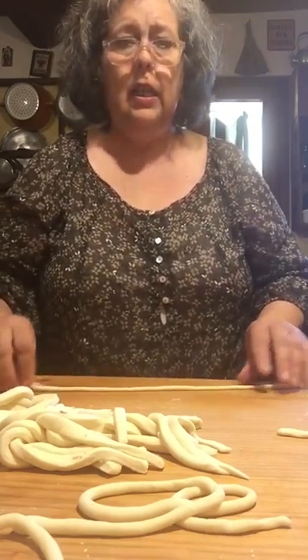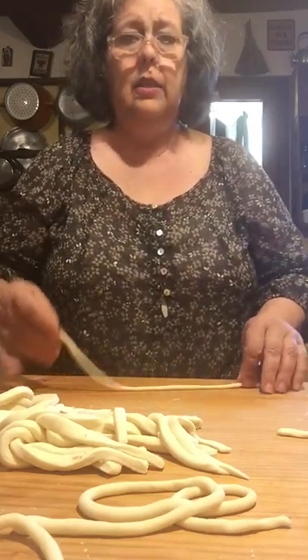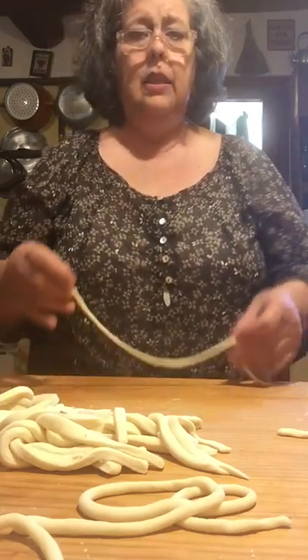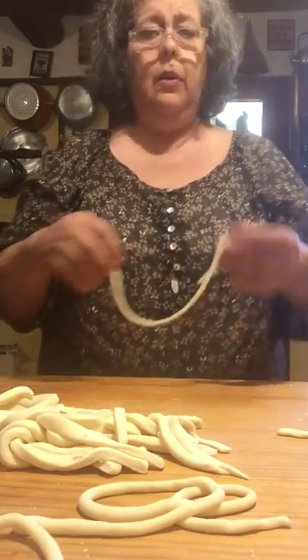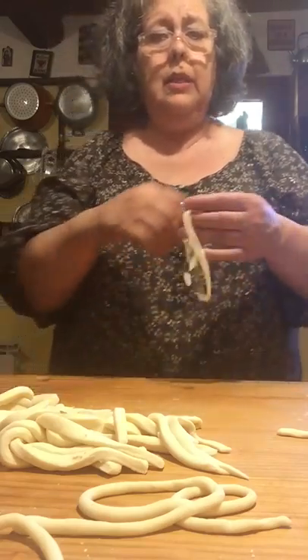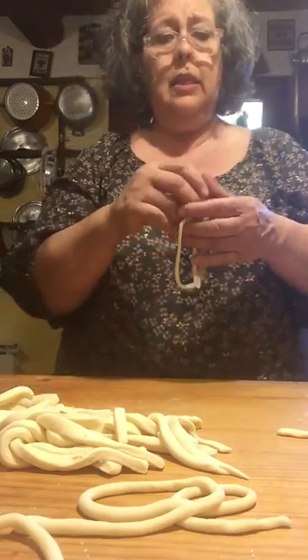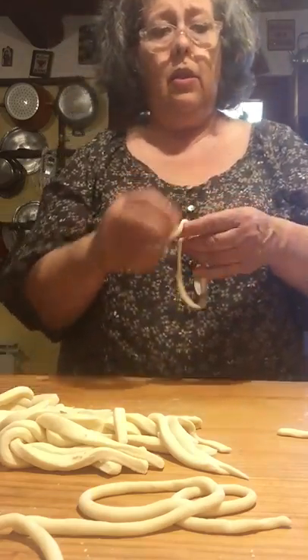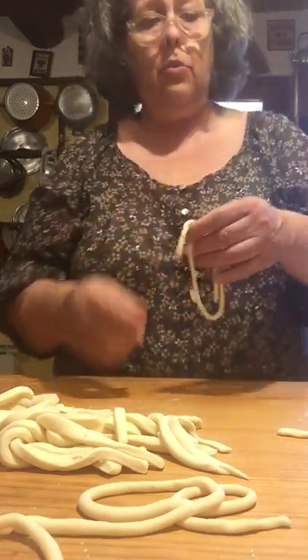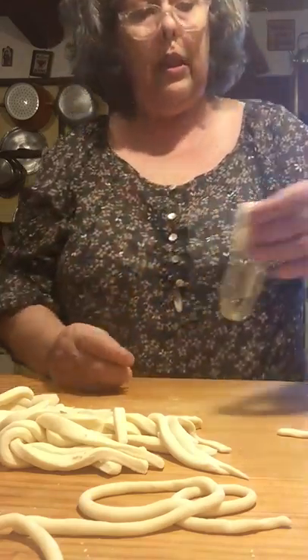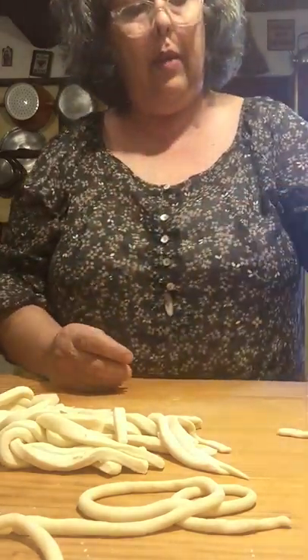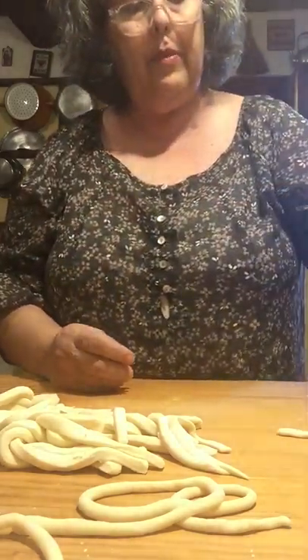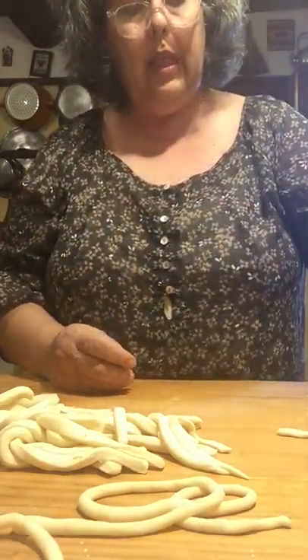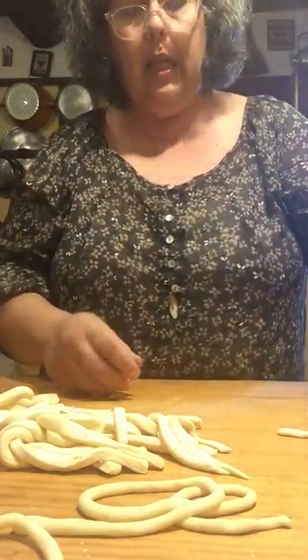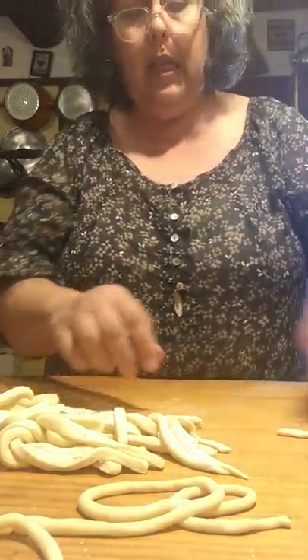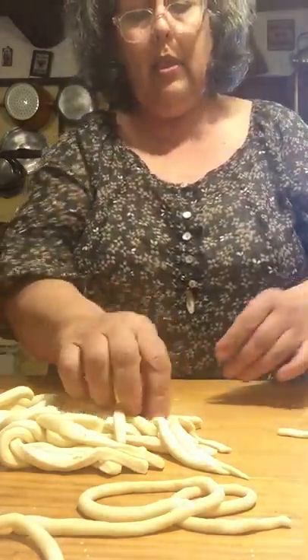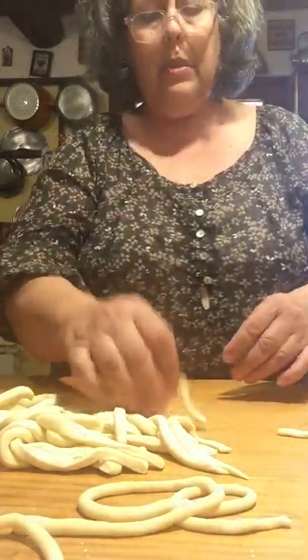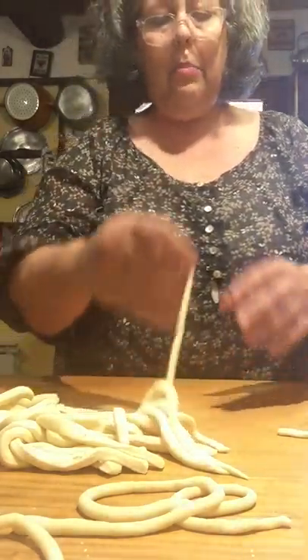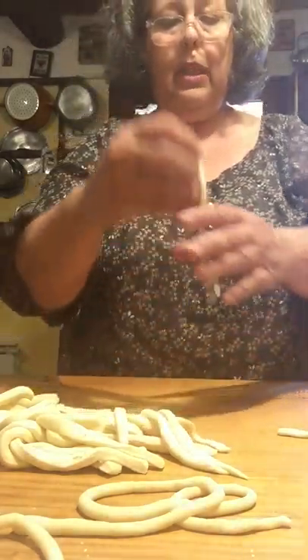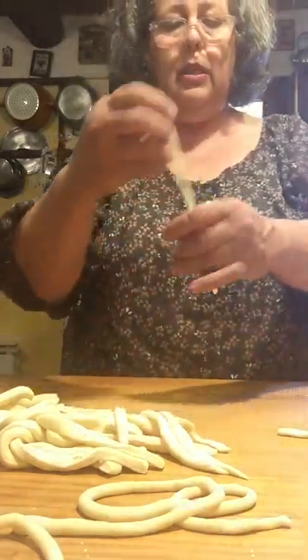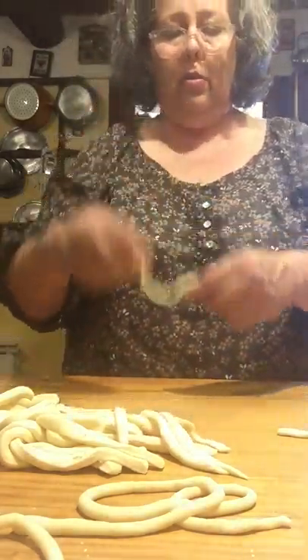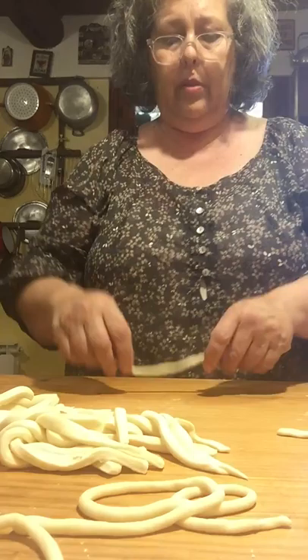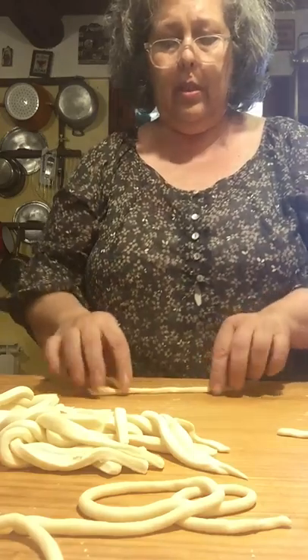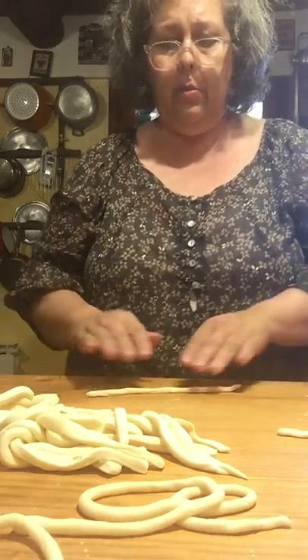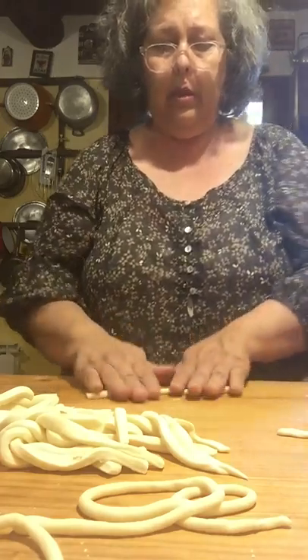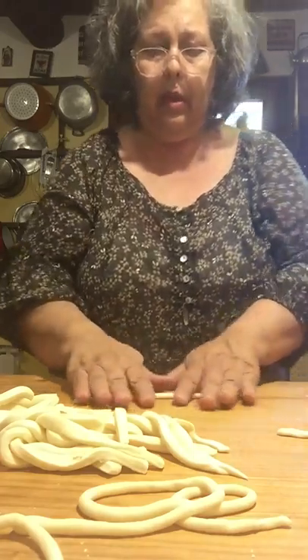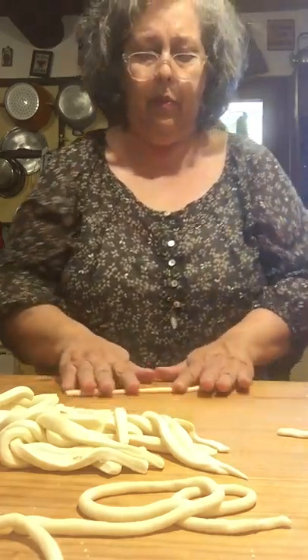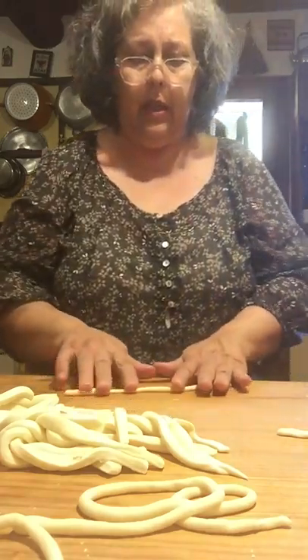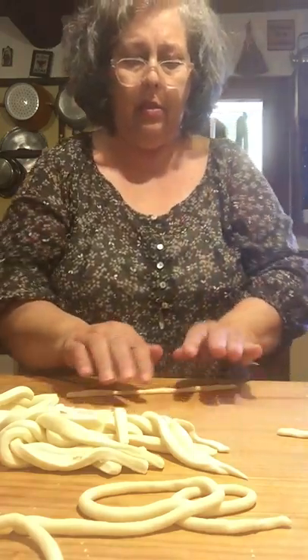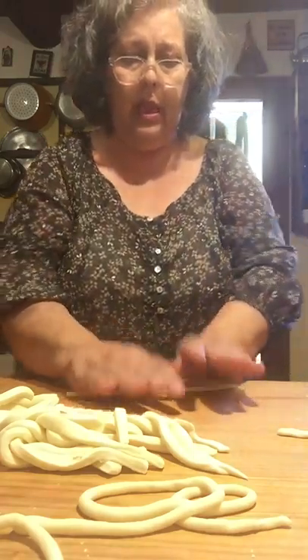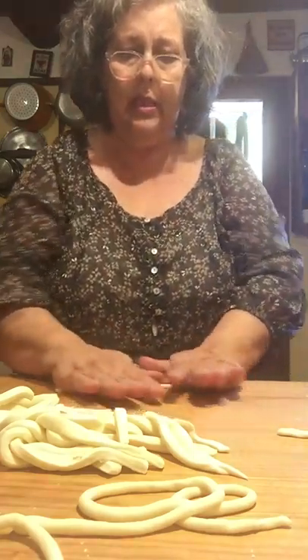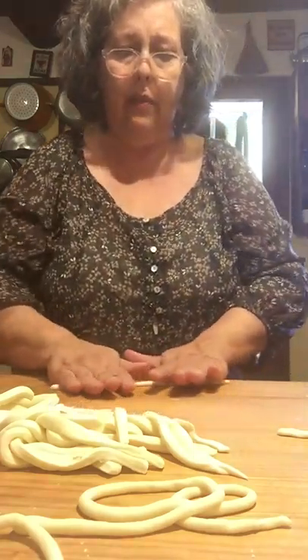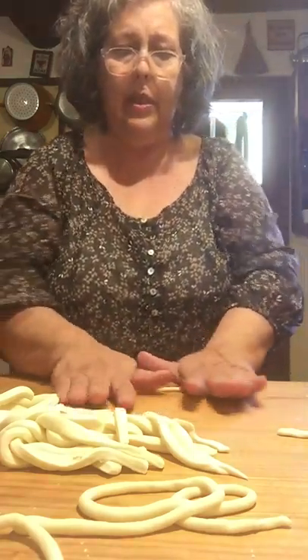See how easy these are to roll out? It's almost like Play-Doh, really fun. Kids love this.